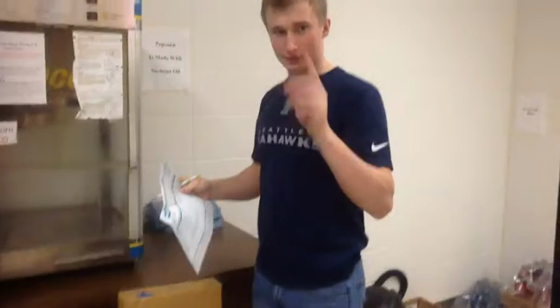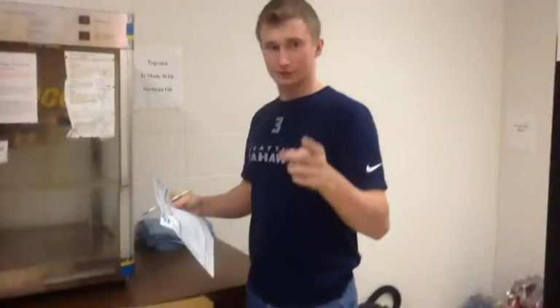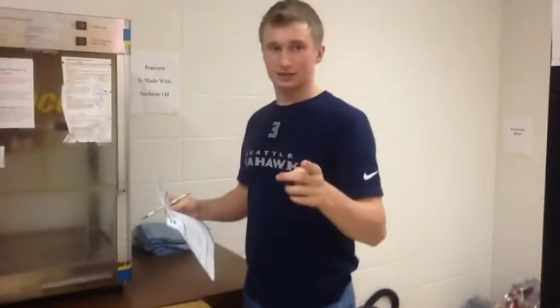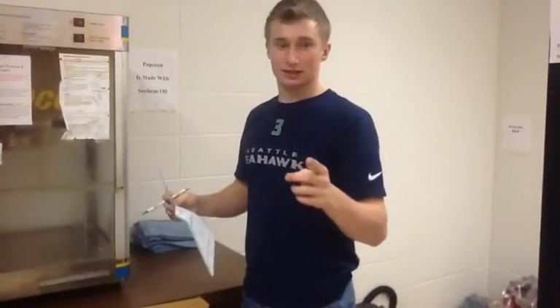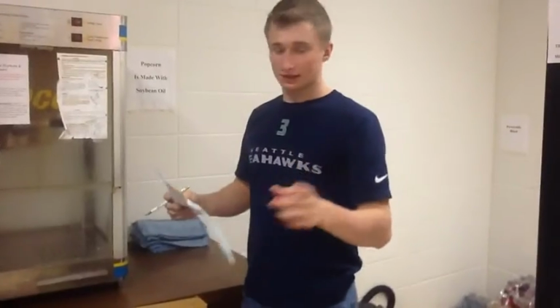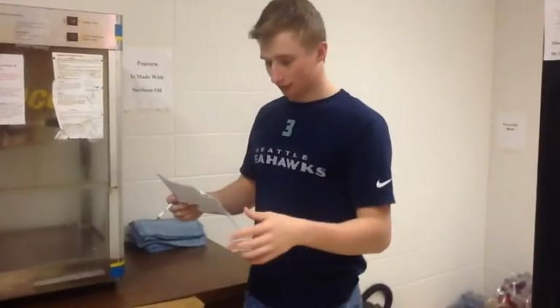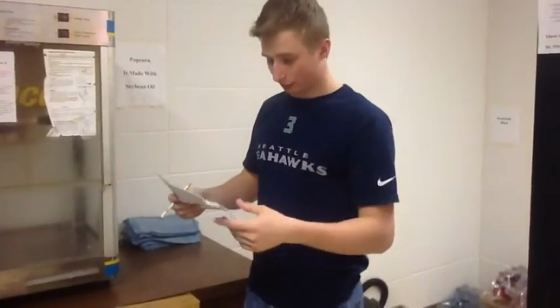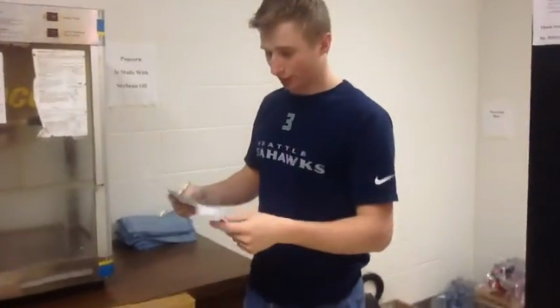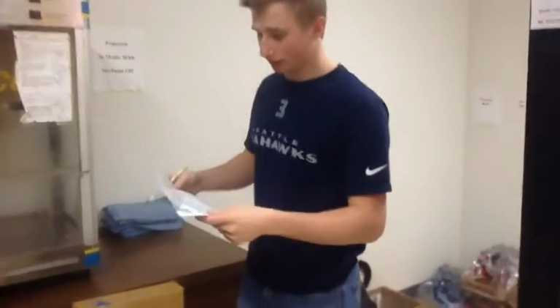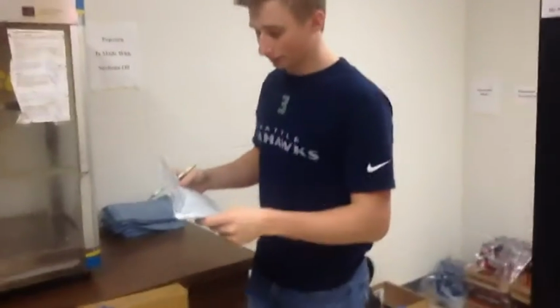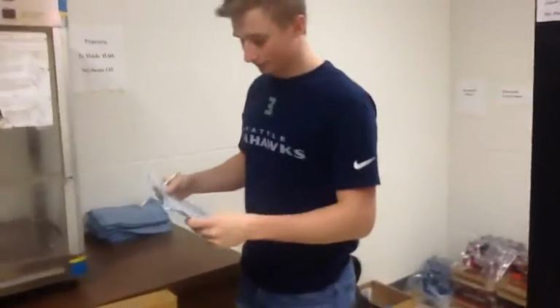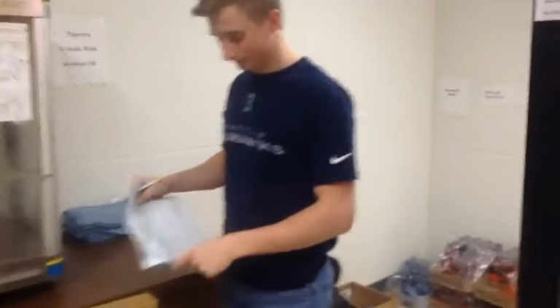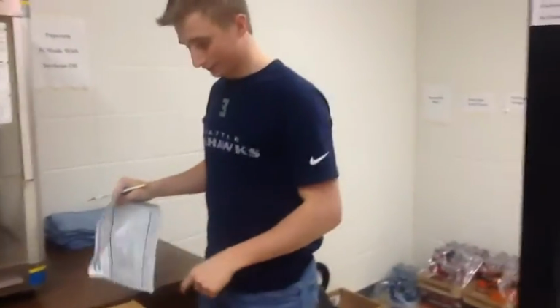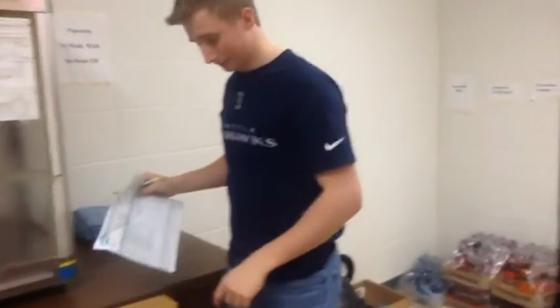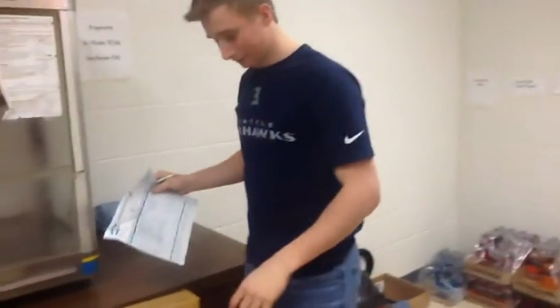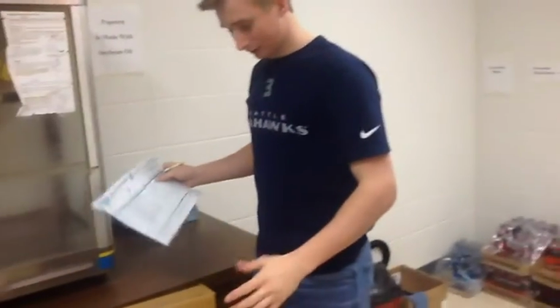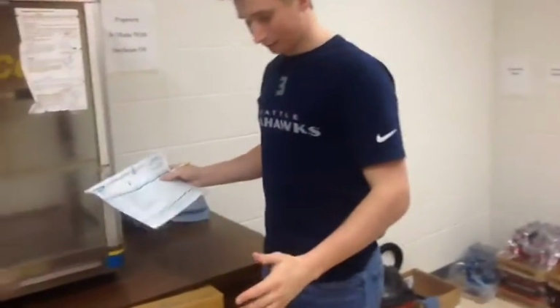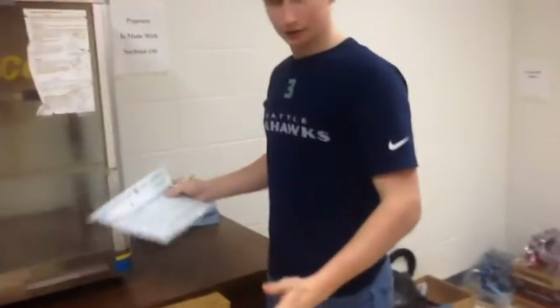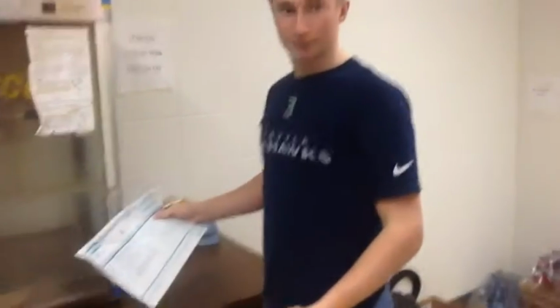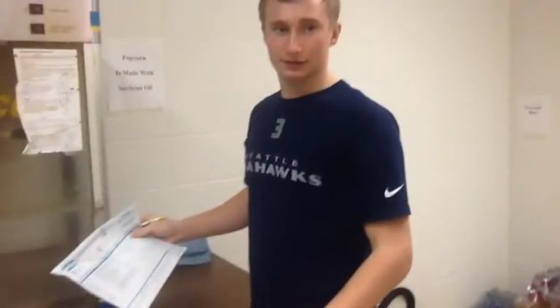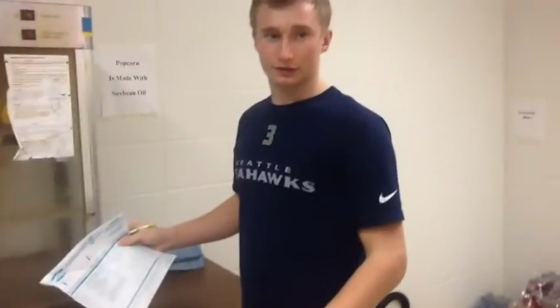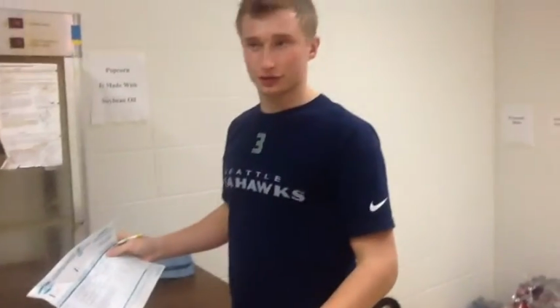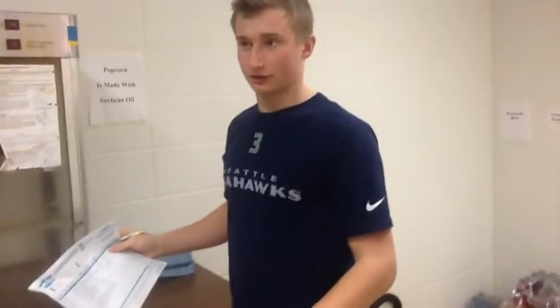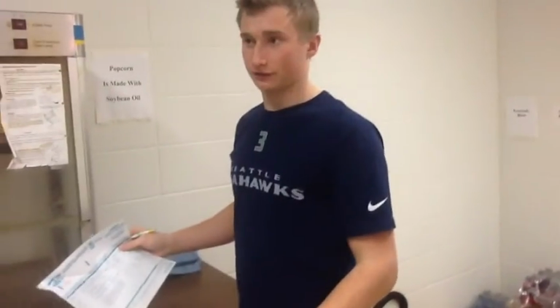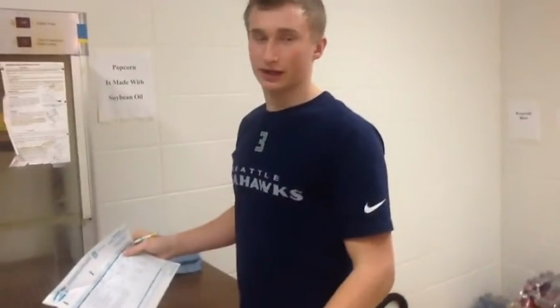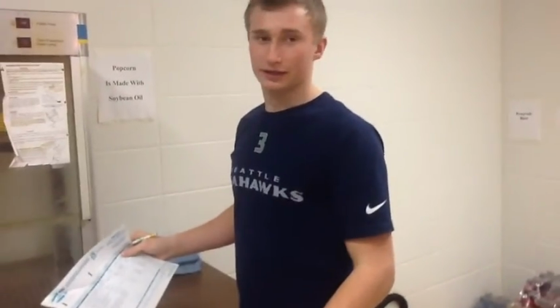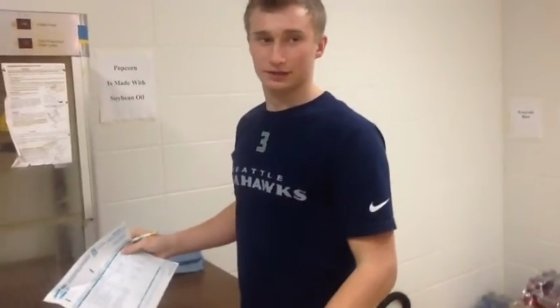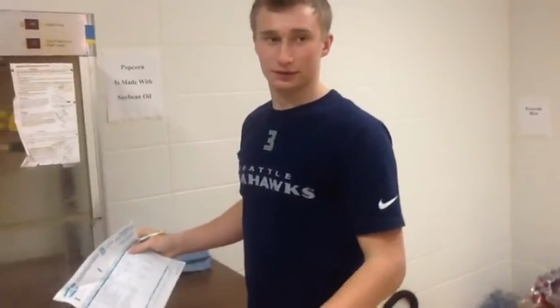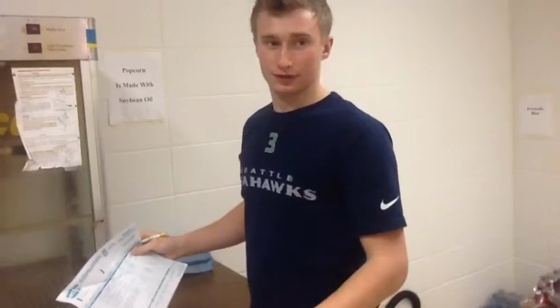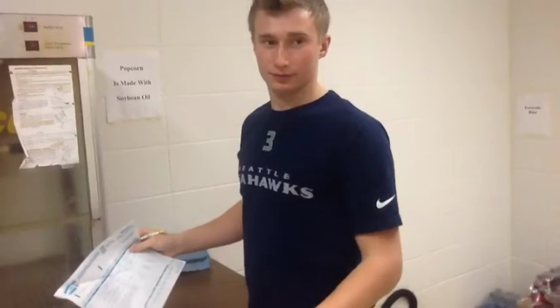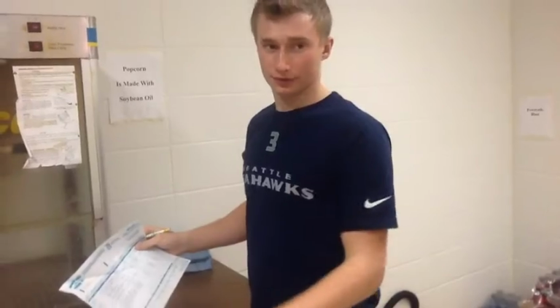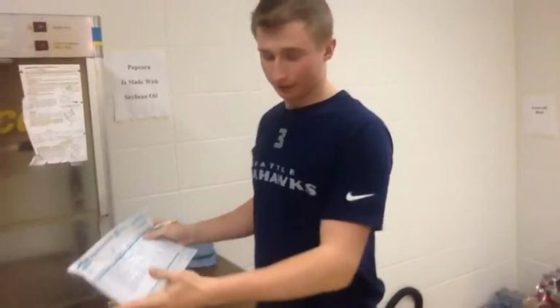Restocking the new product. We get new product usually on Fridays and we put it away.